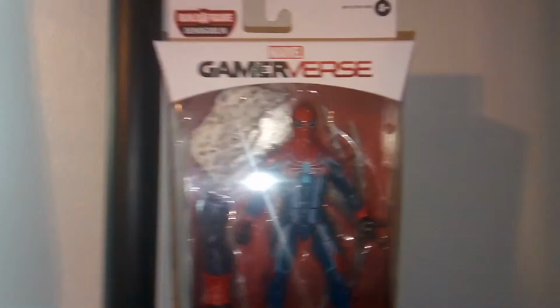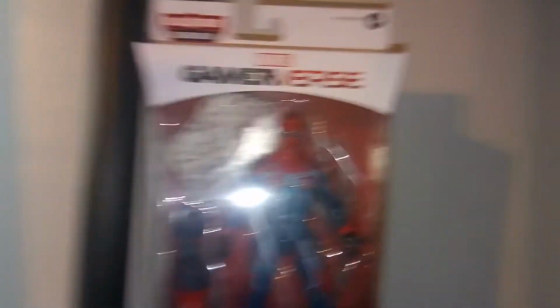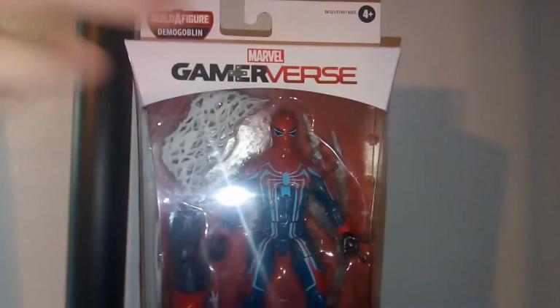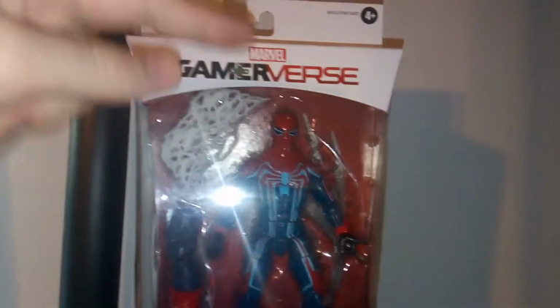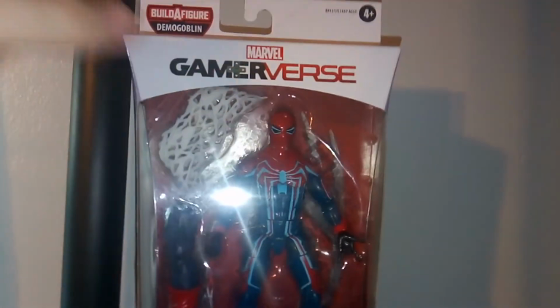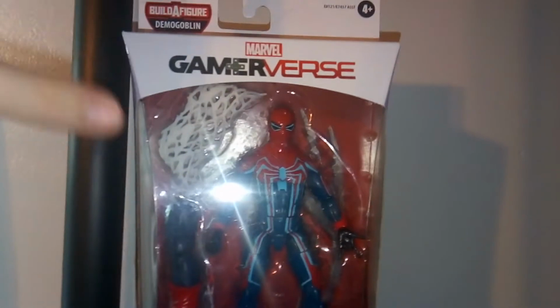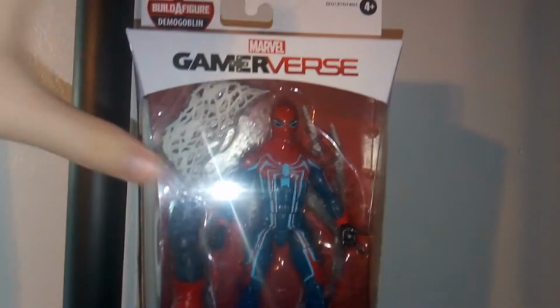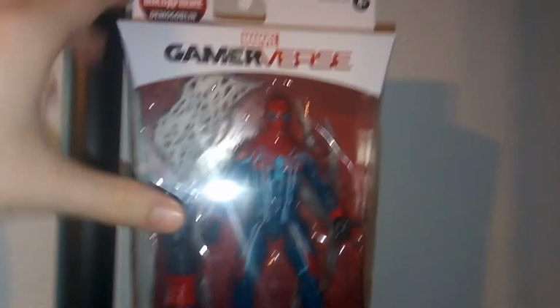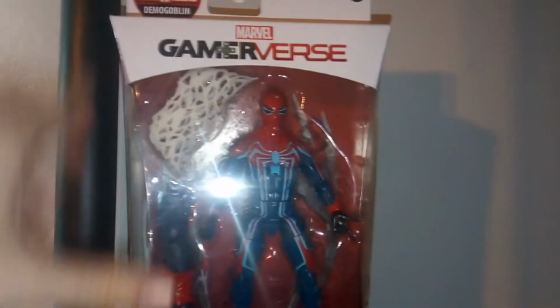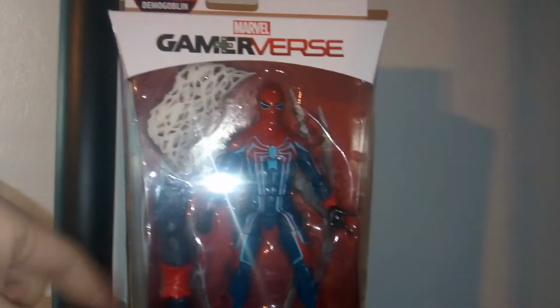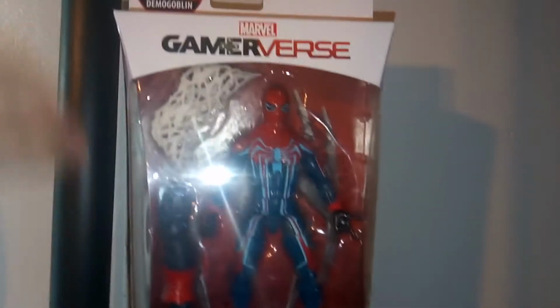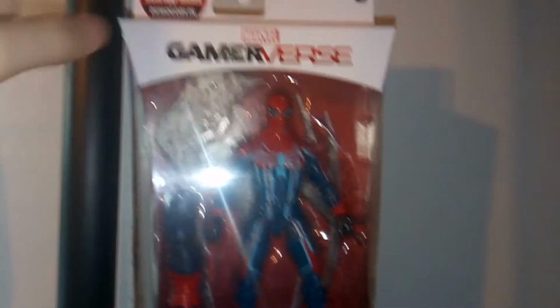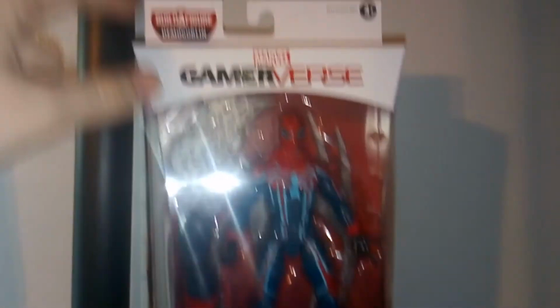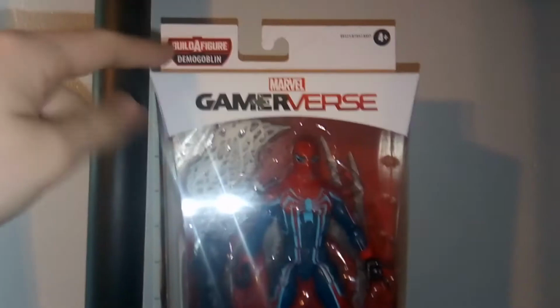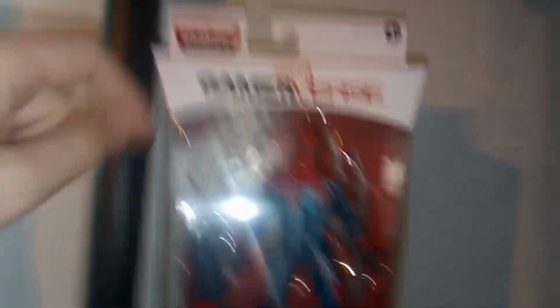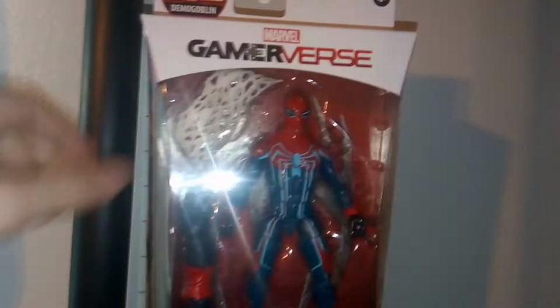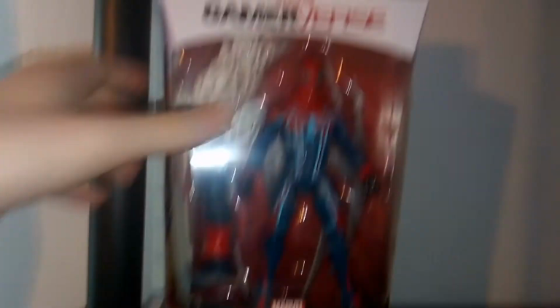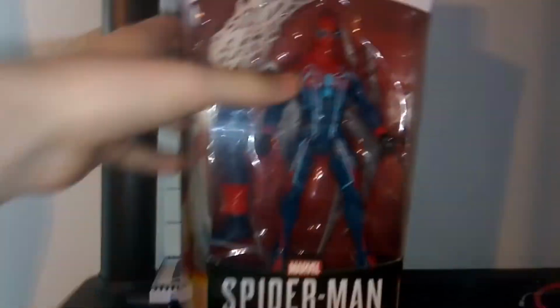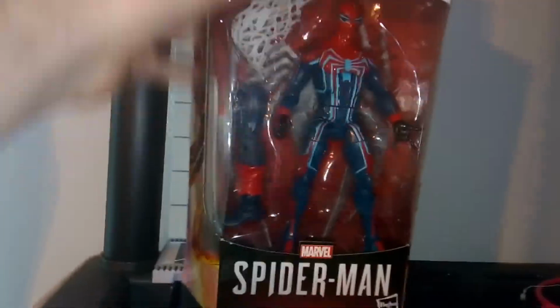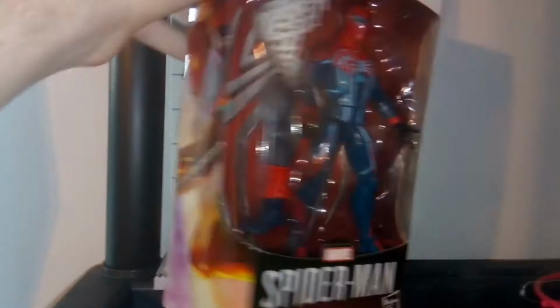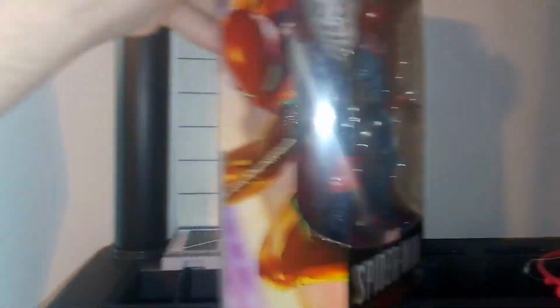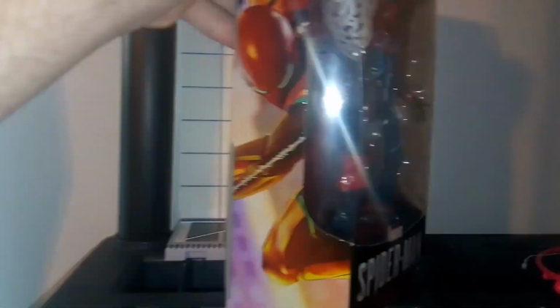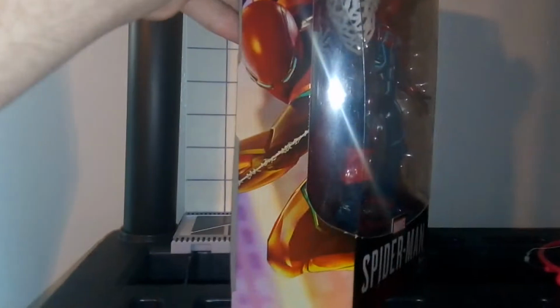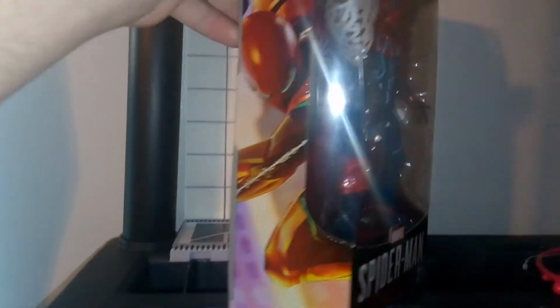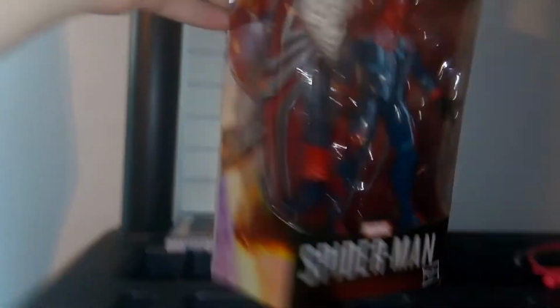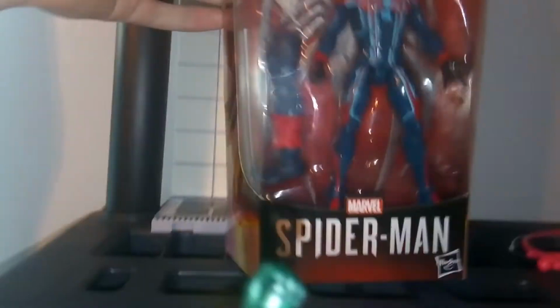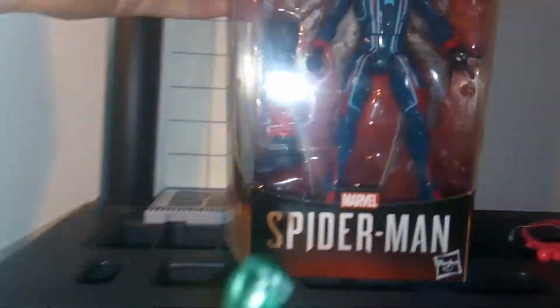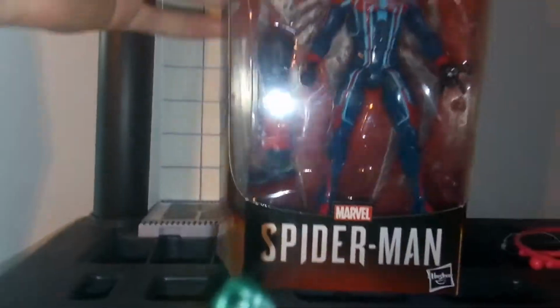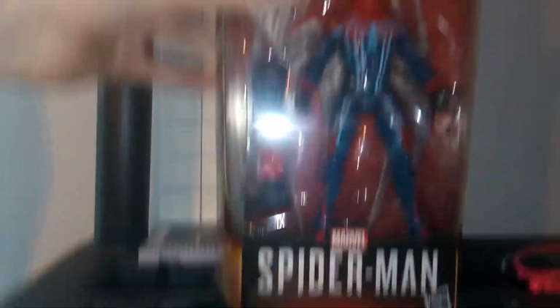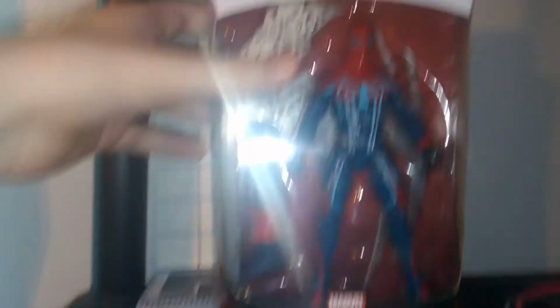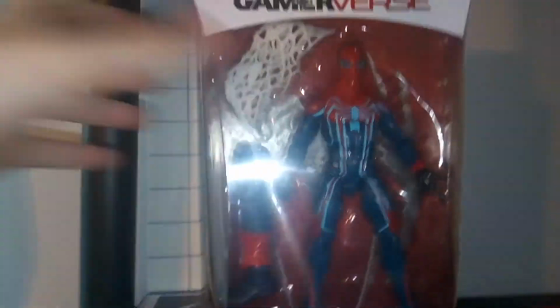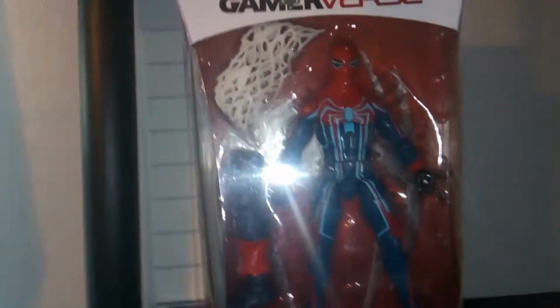We got the Game Reverse logo there, we got the white packaging, we got the Build-A-Figure, and we got the really nice artwork on the side with Spider-Man there.